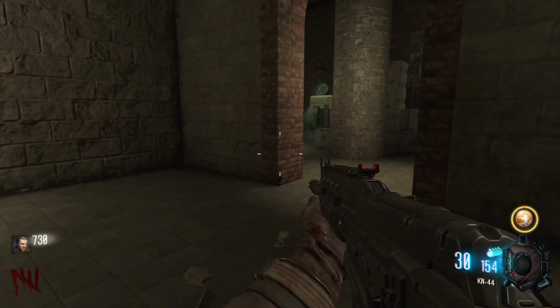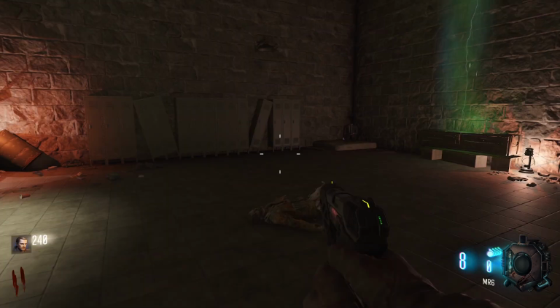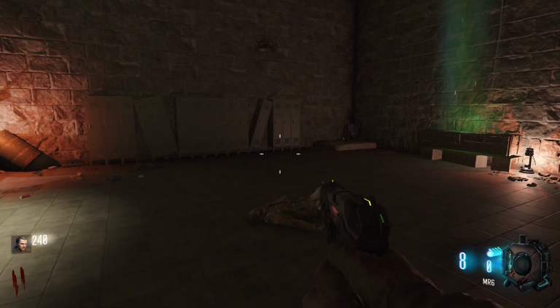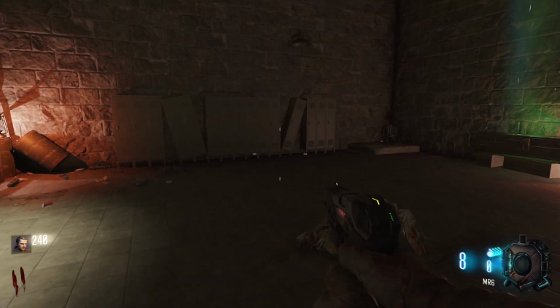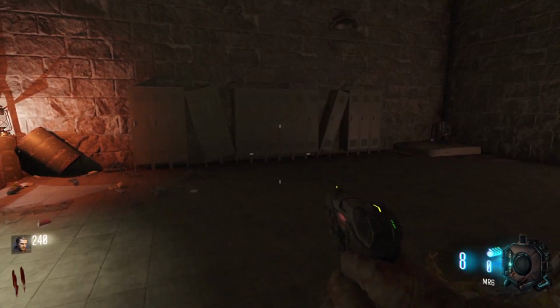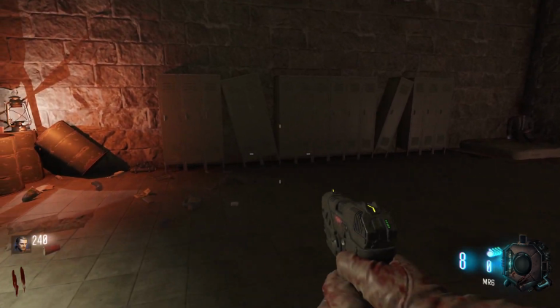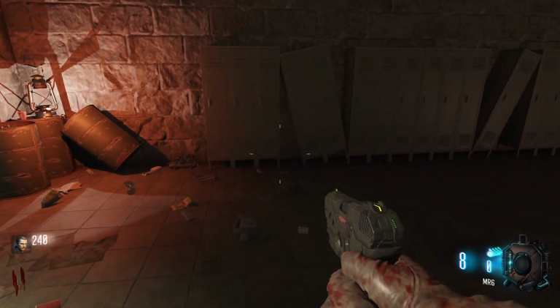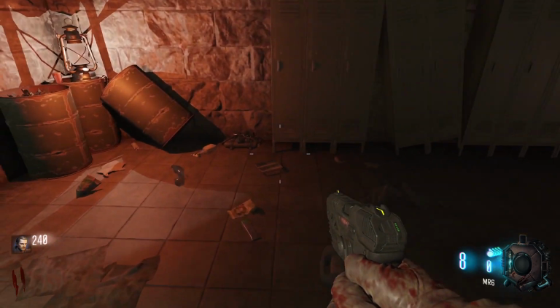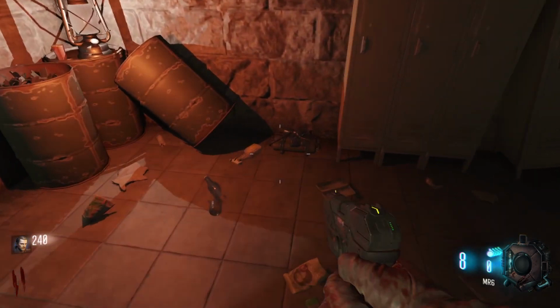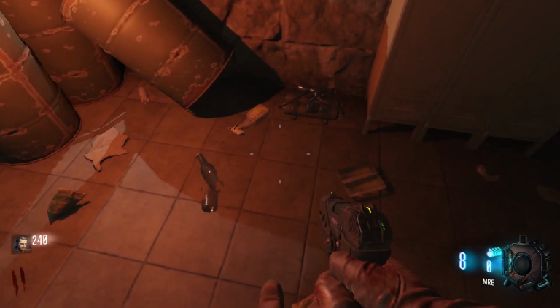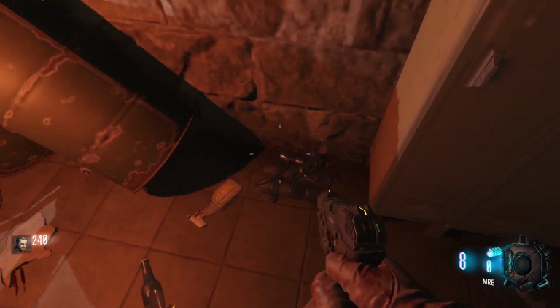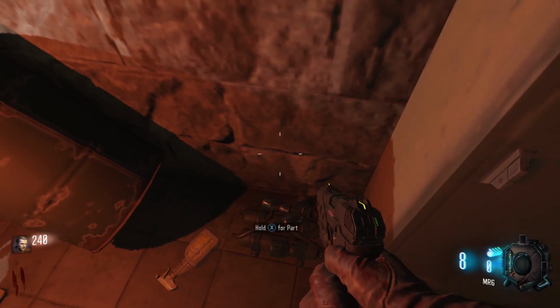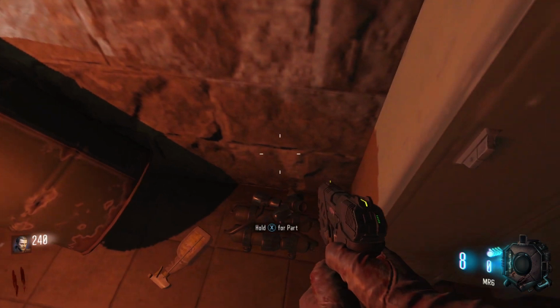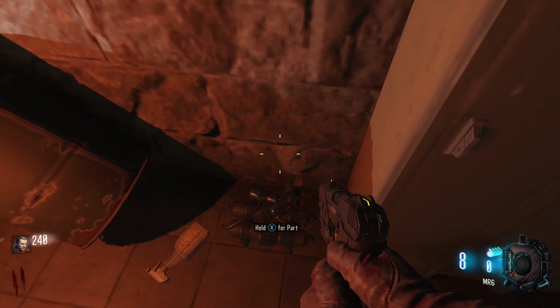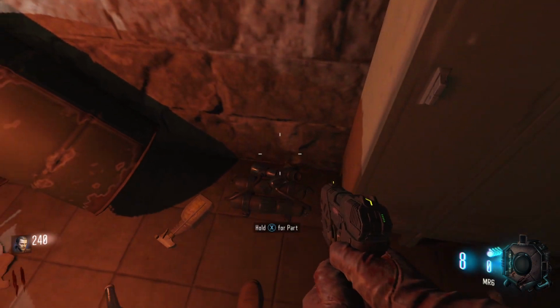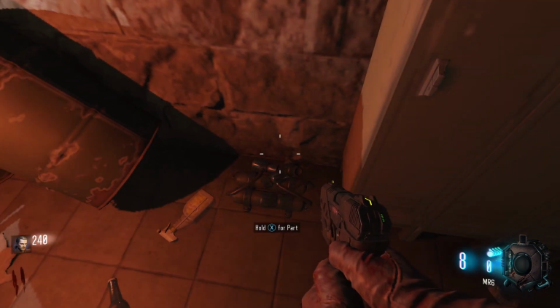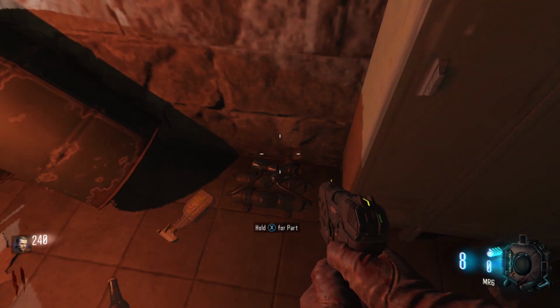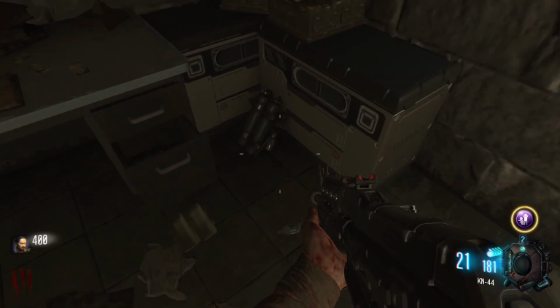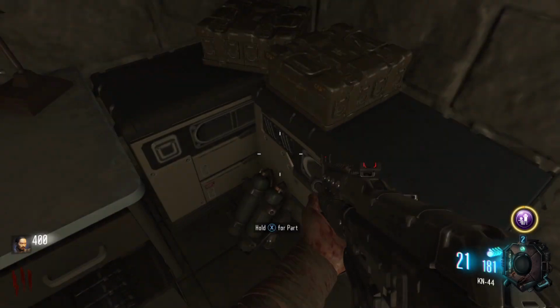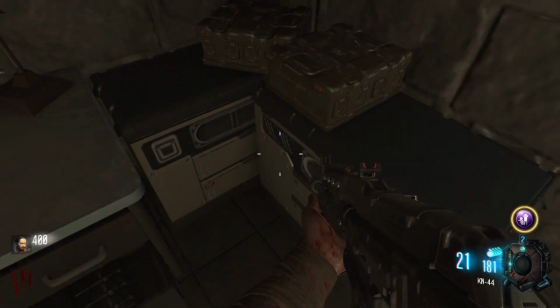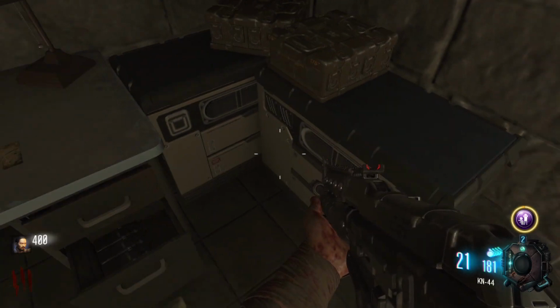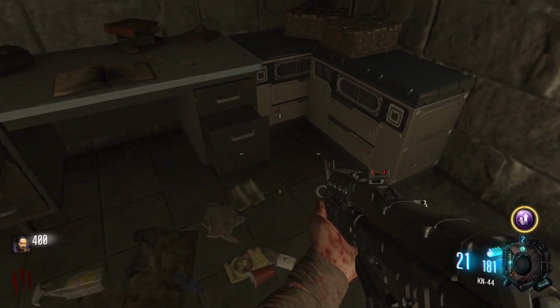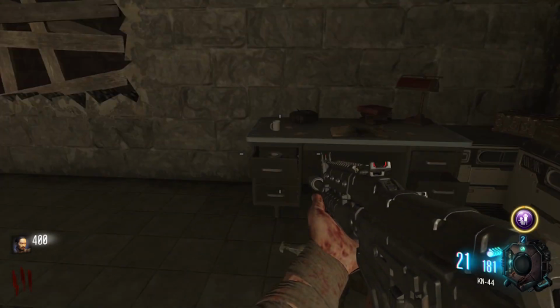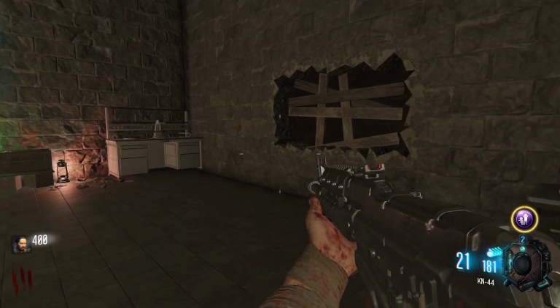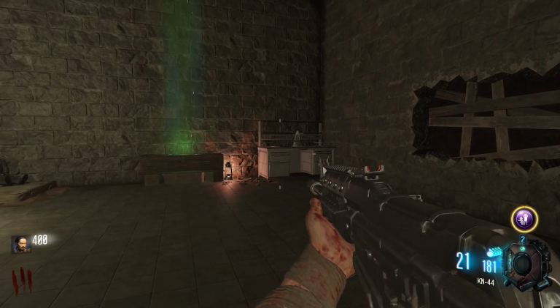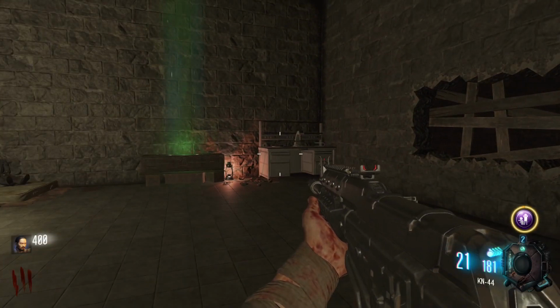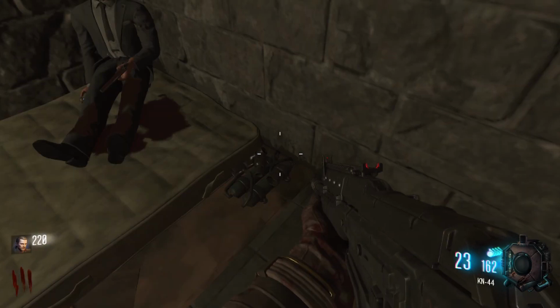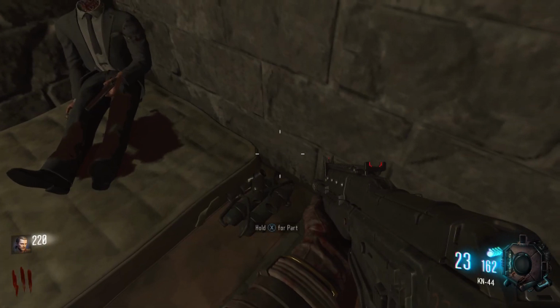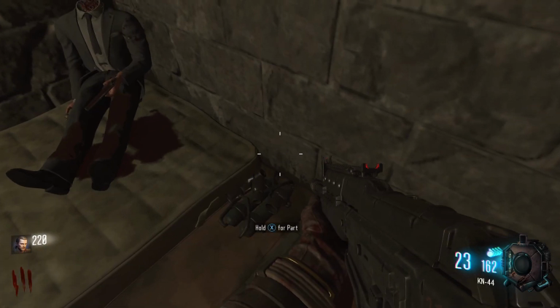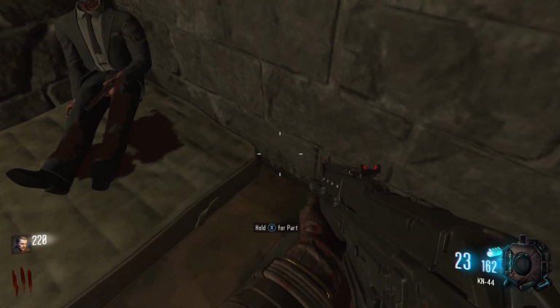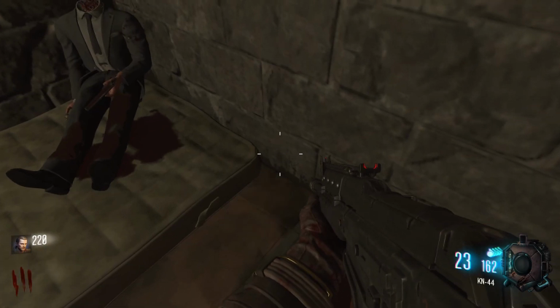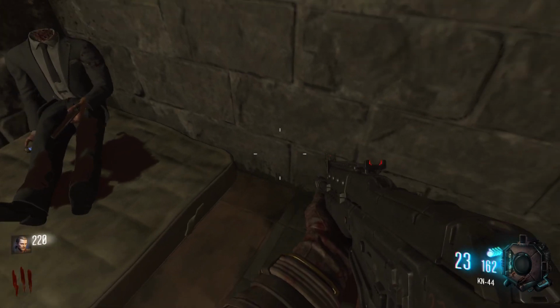The gas canisters are found in the room with the mystery box, either by the lockers, by this desk, or right next to the mystery box.